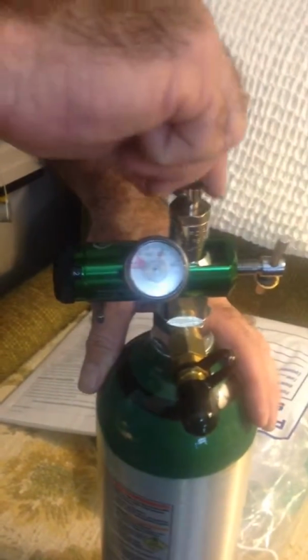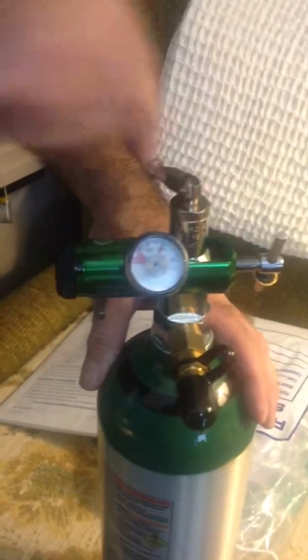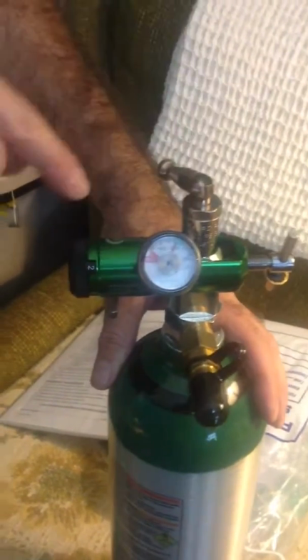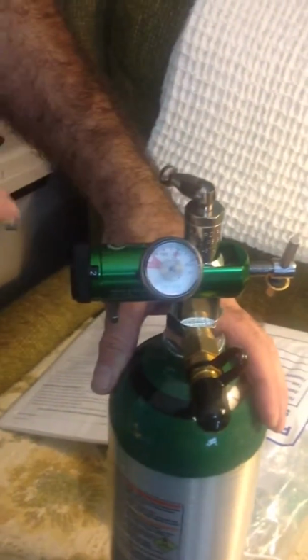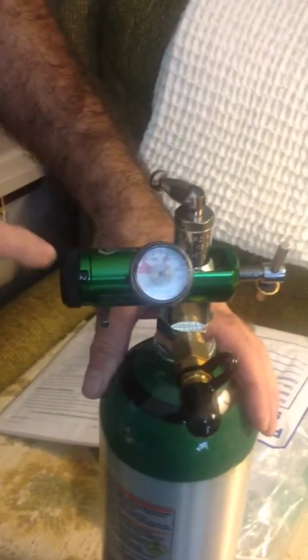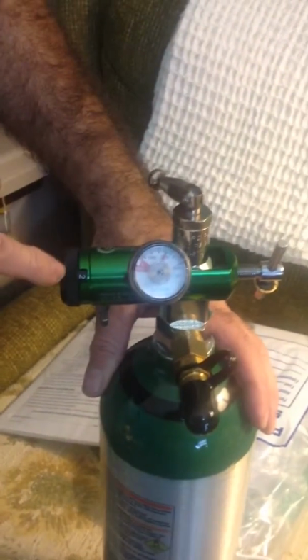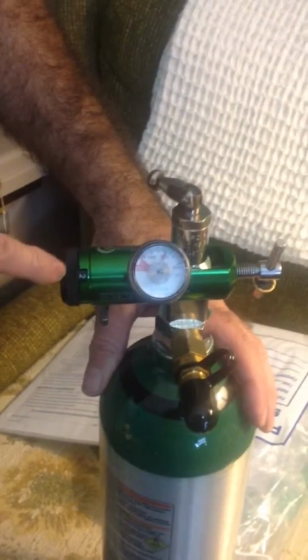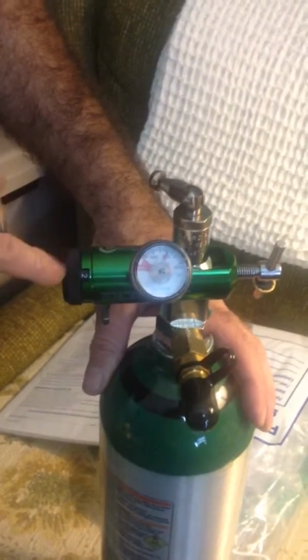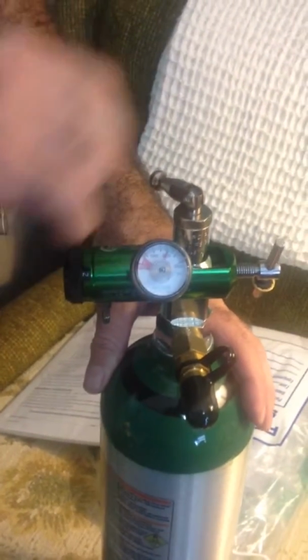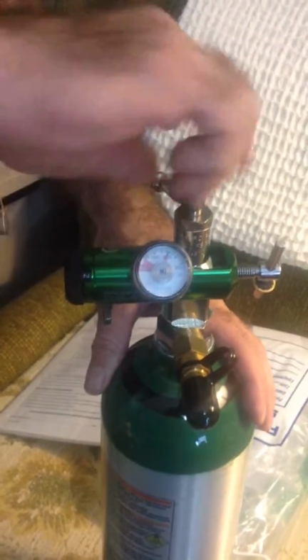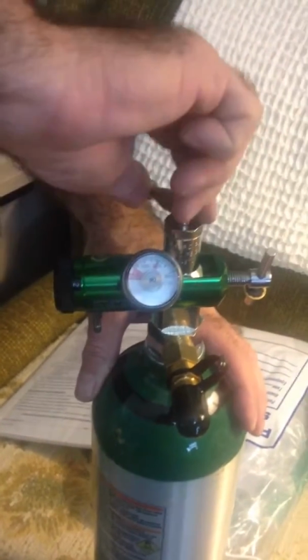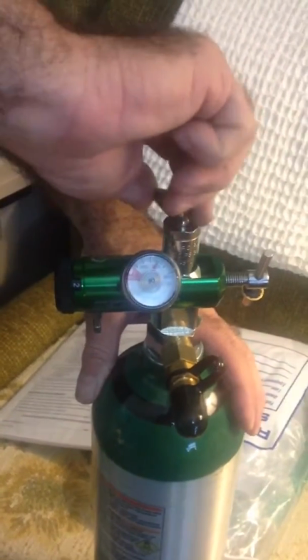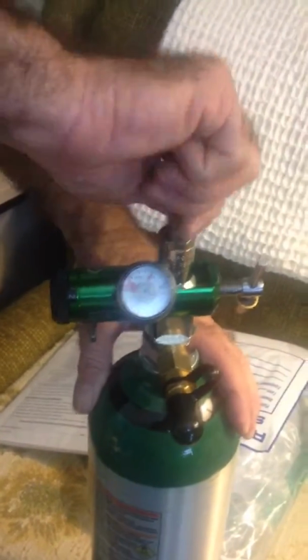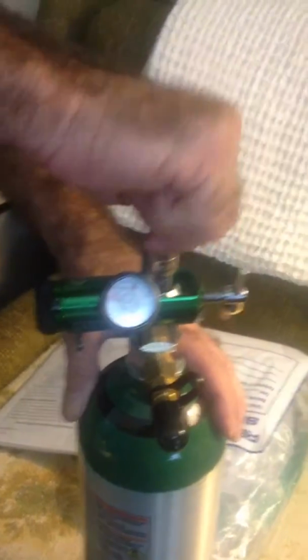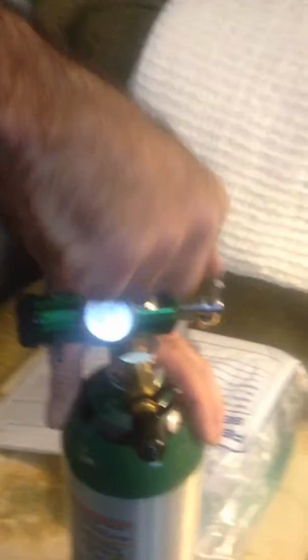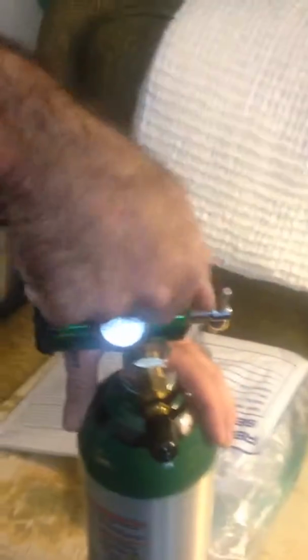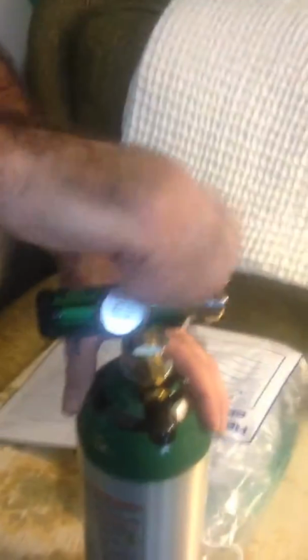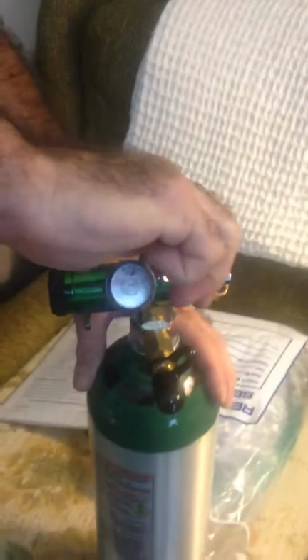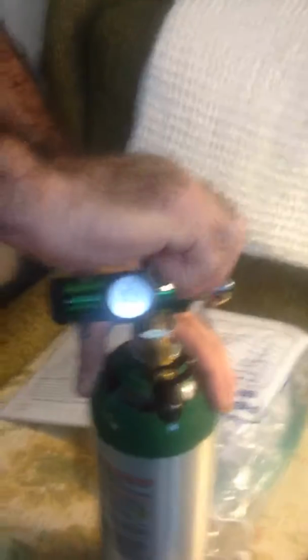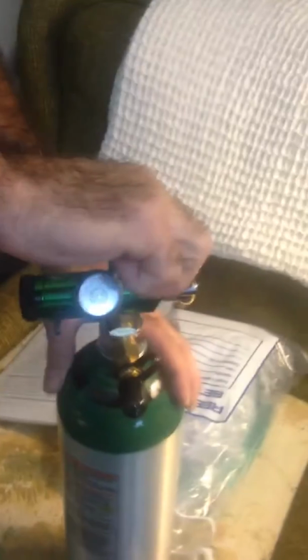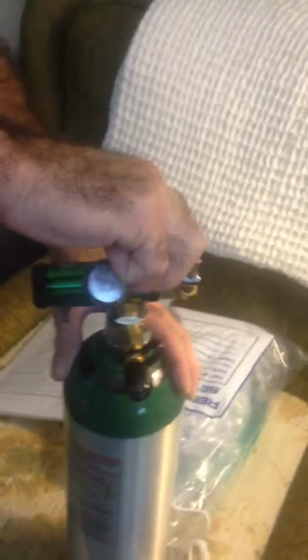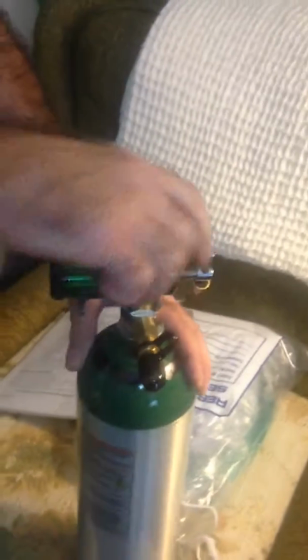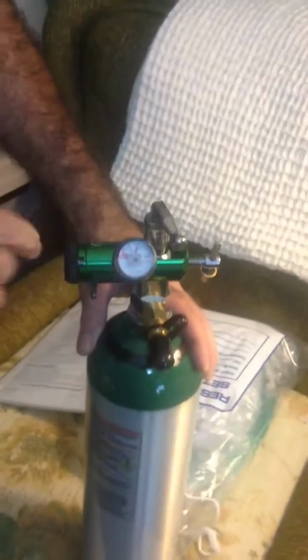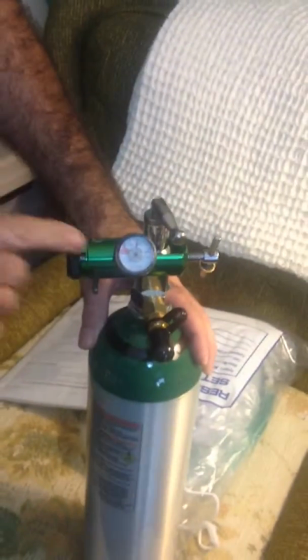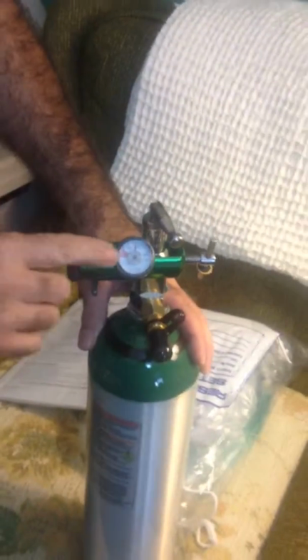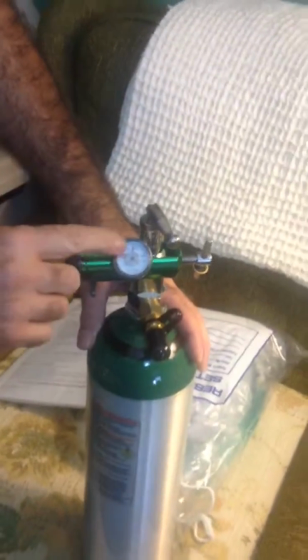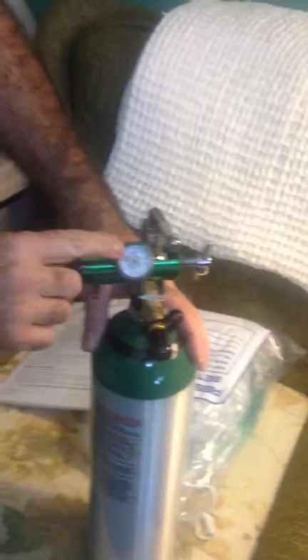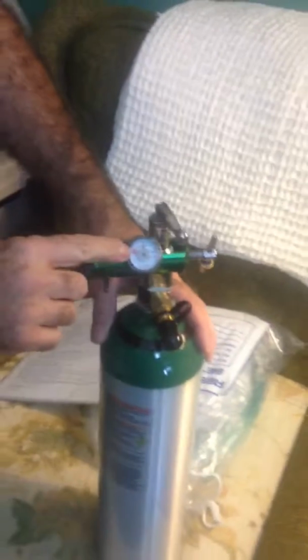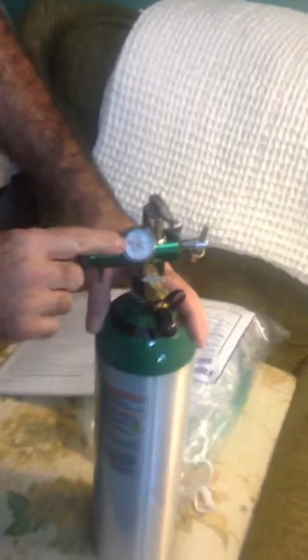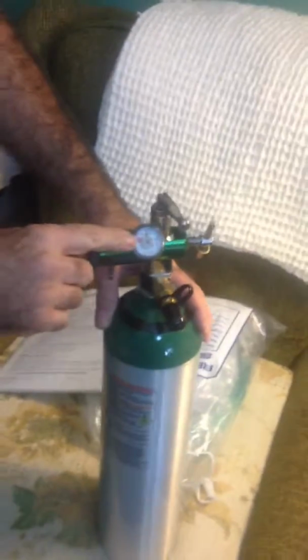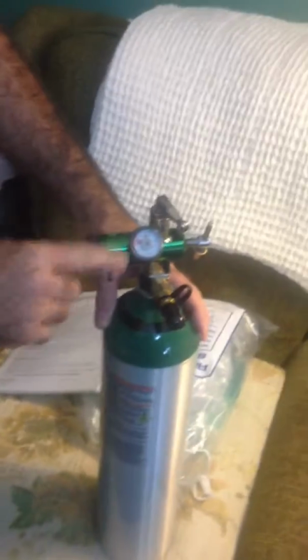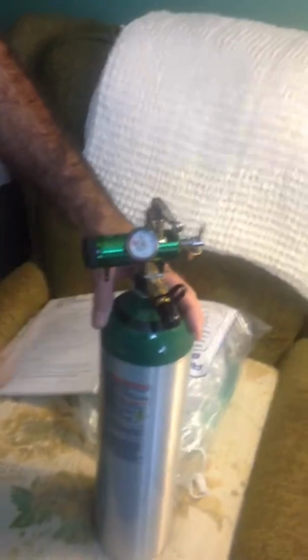The easiest way is to leave it on there and just shut it off here, and that'll bleed the pressure back down to zero.